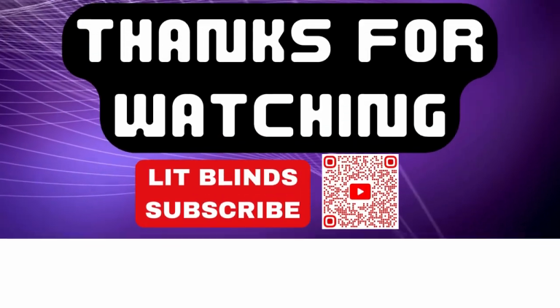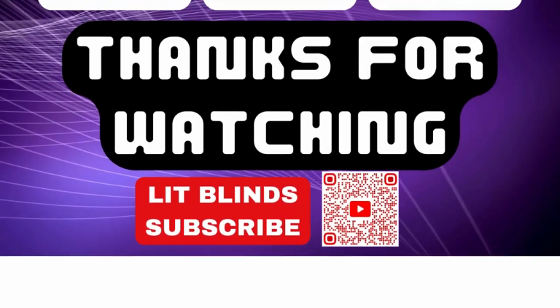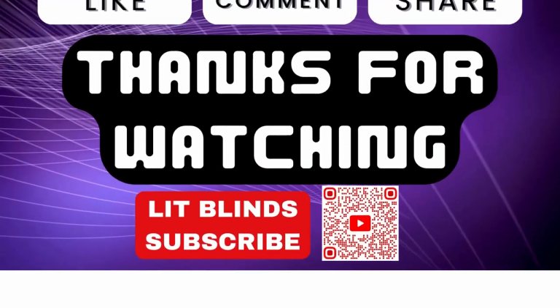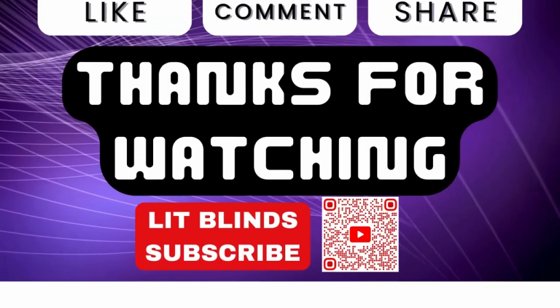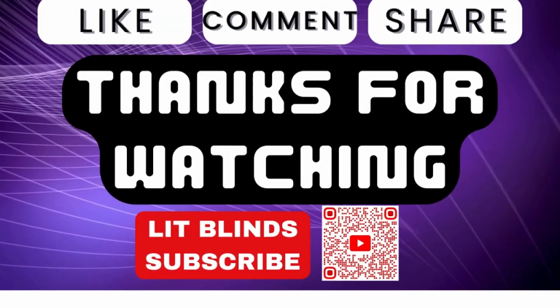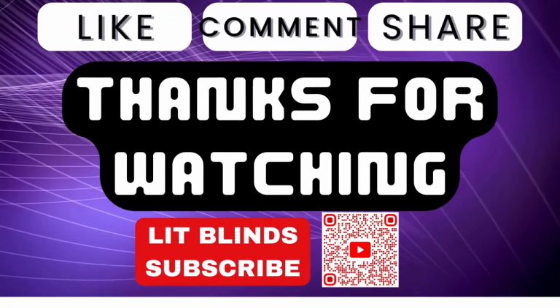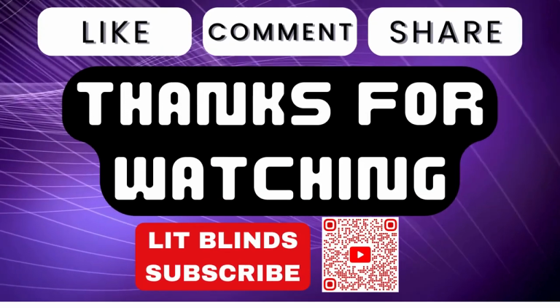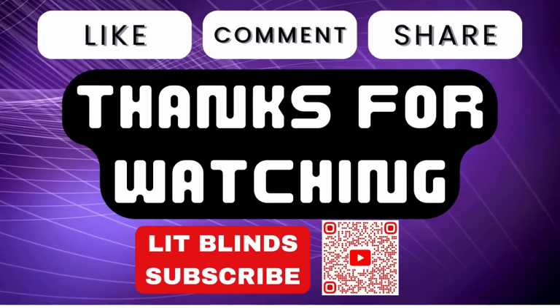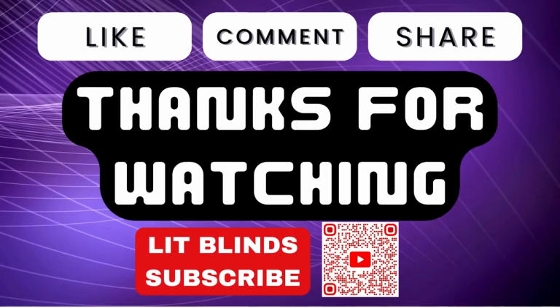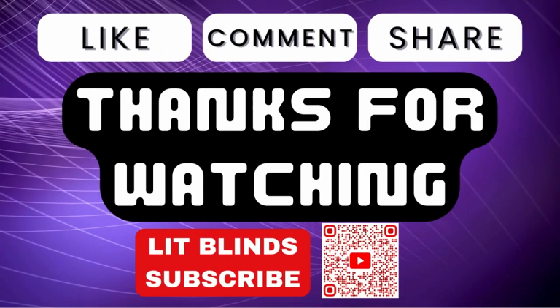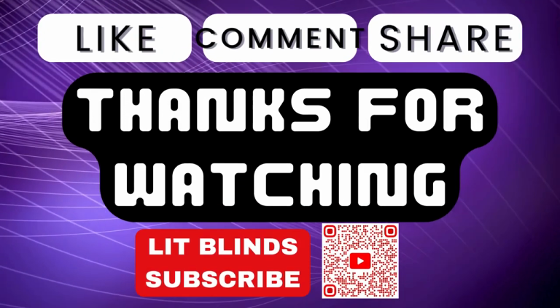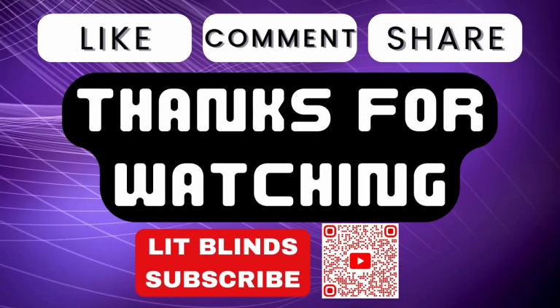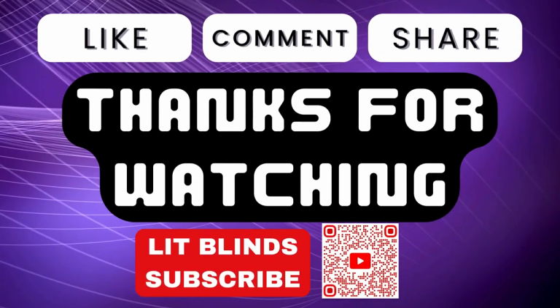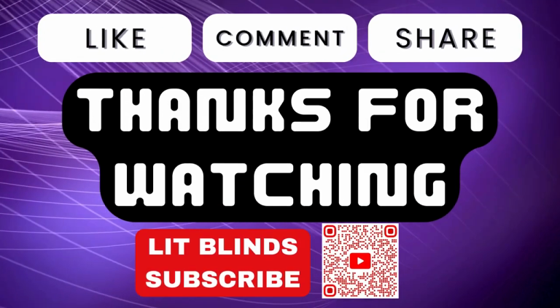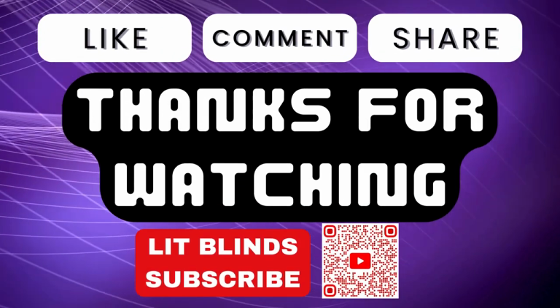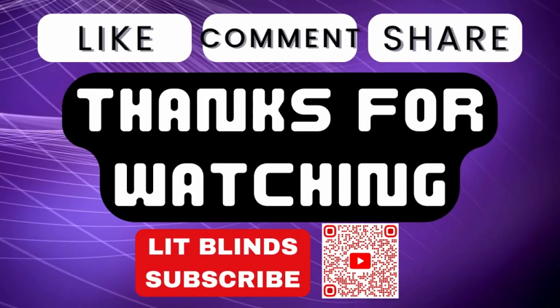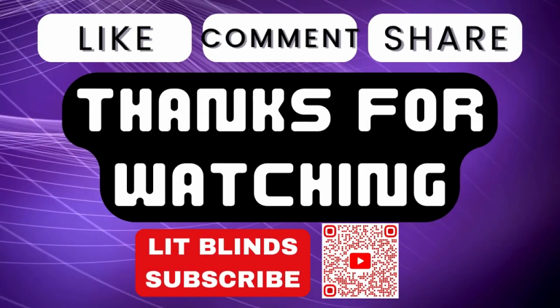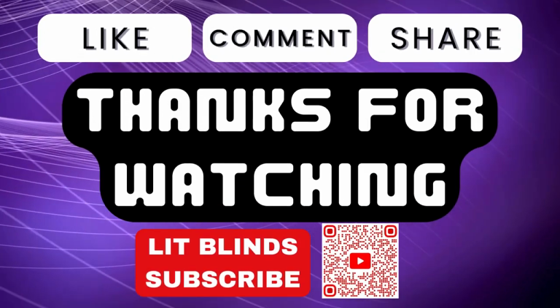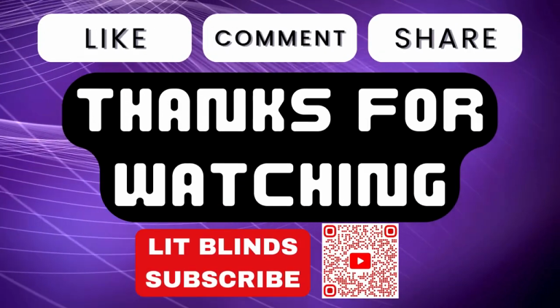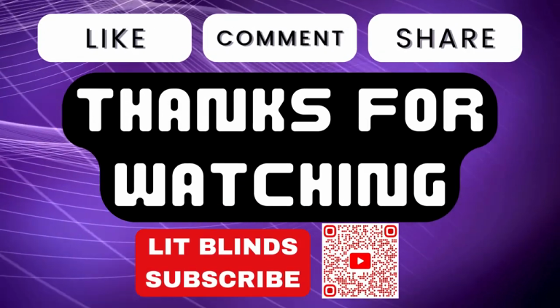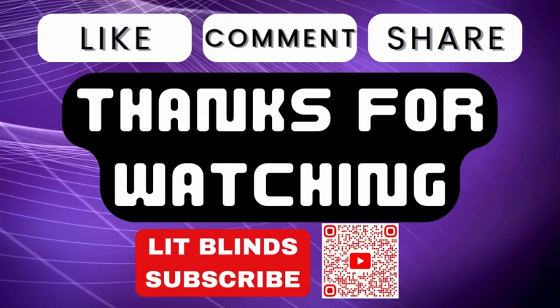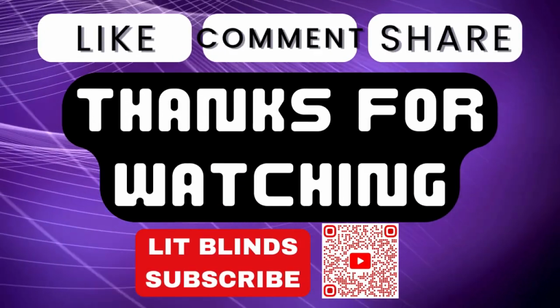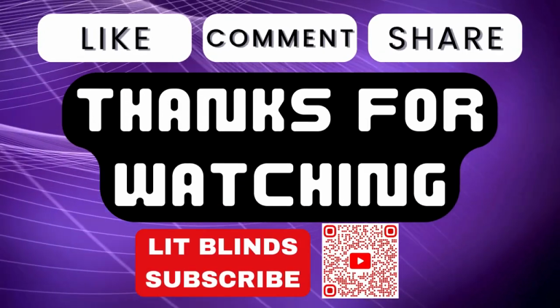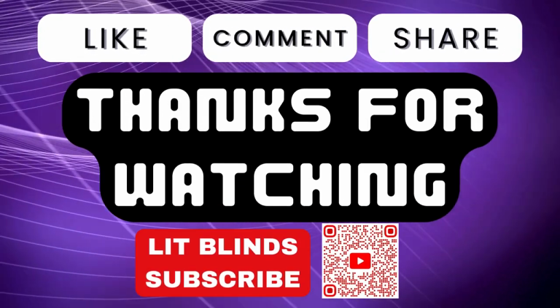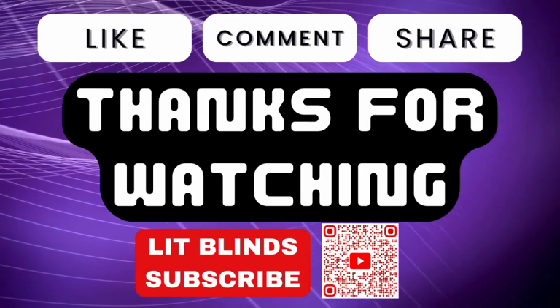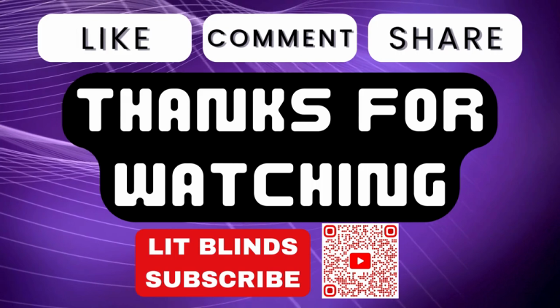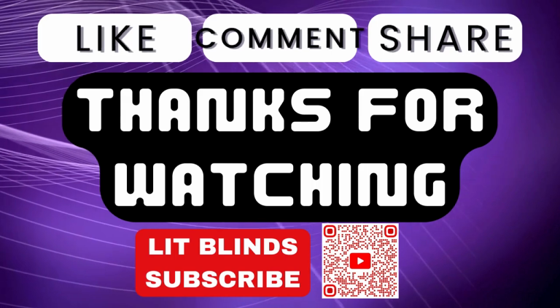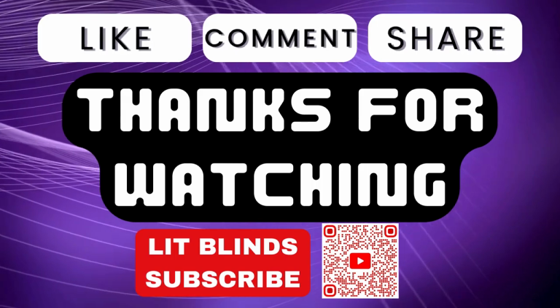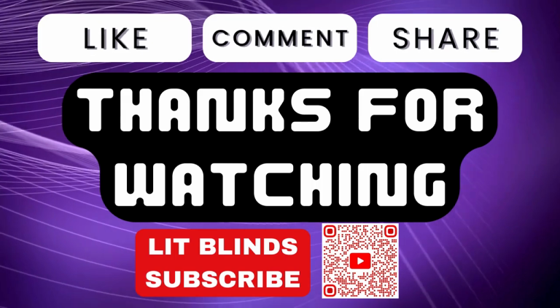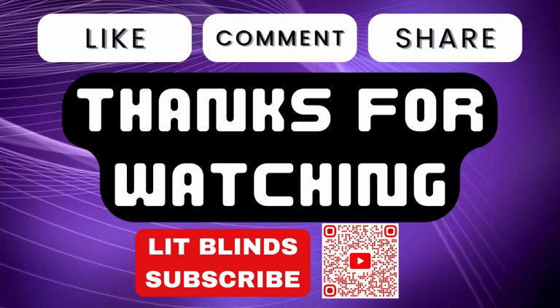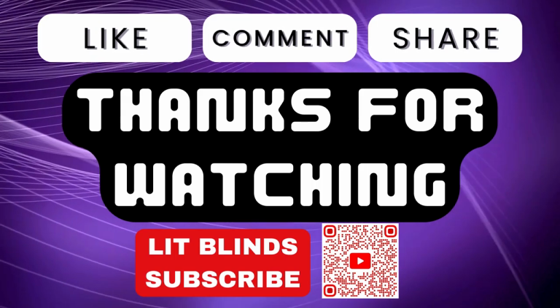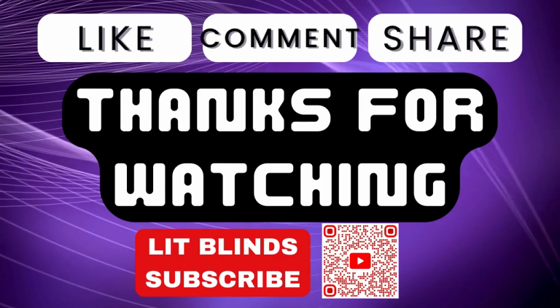Thanks for watching. Don't forget to subscribe, like, comment, and share.